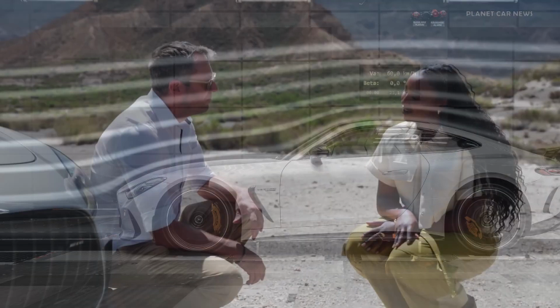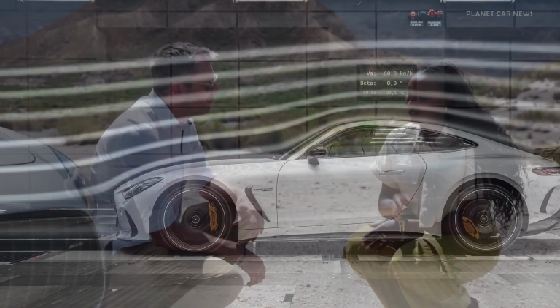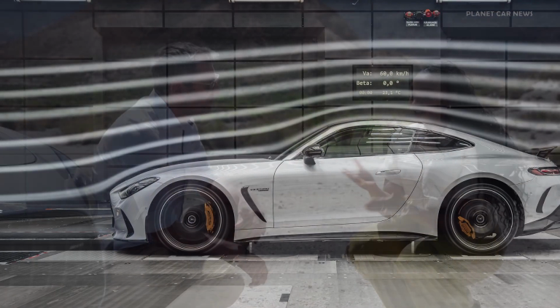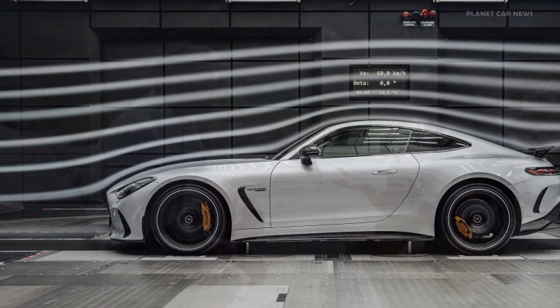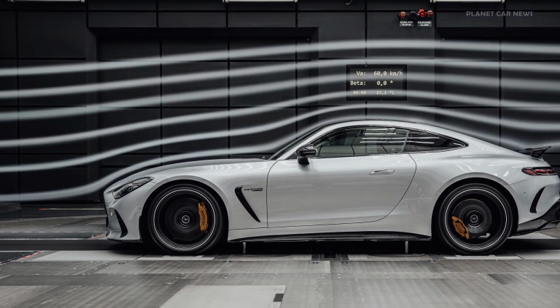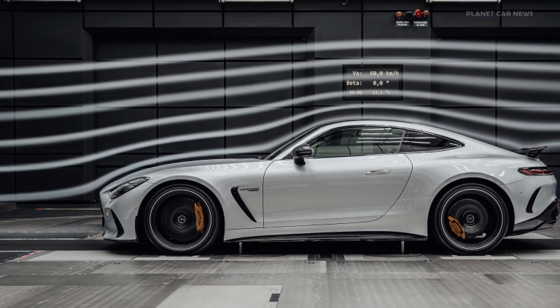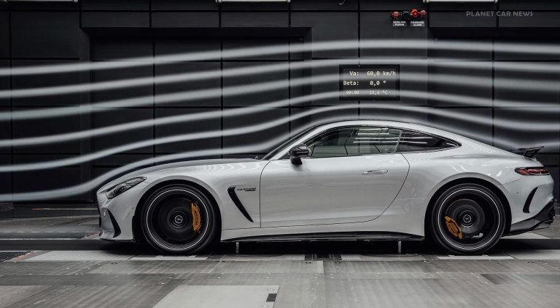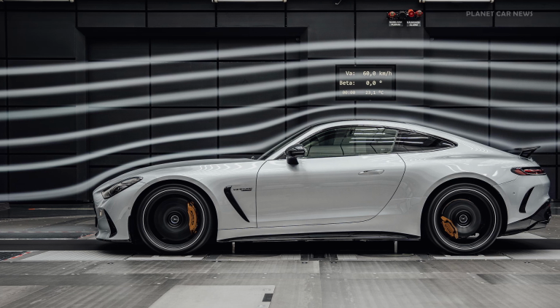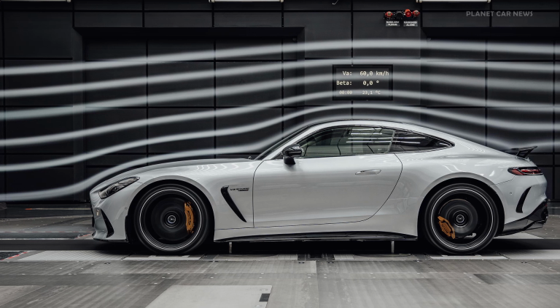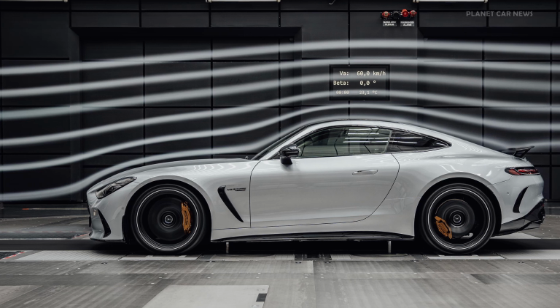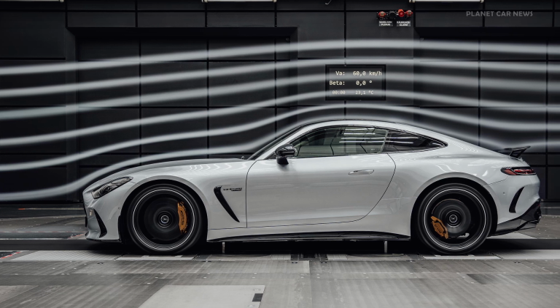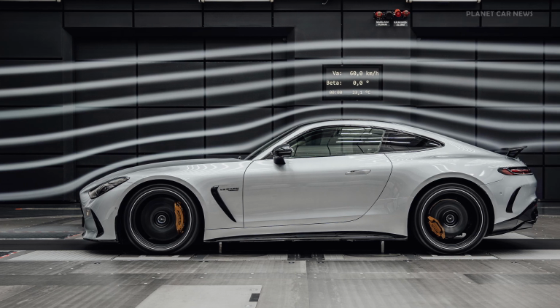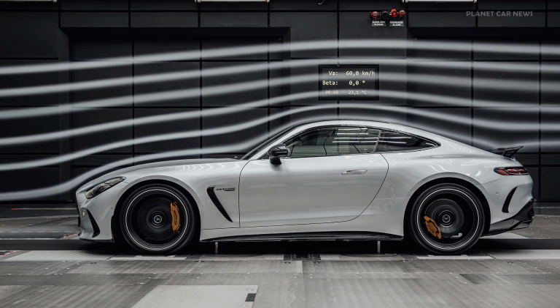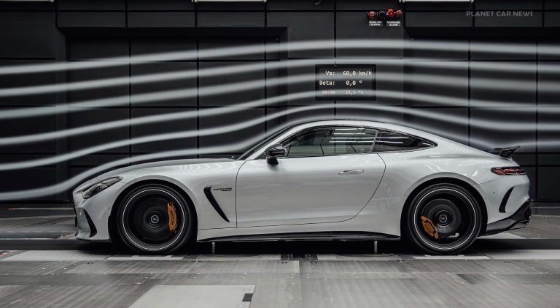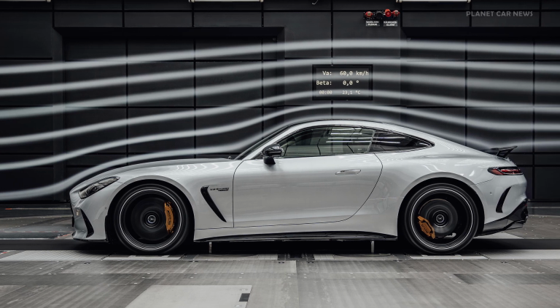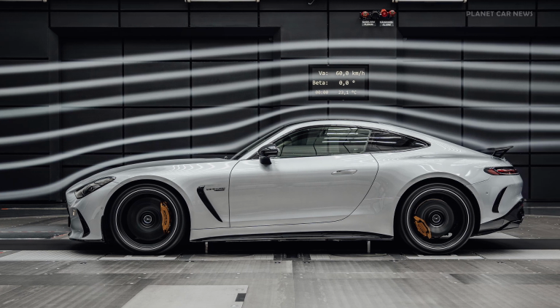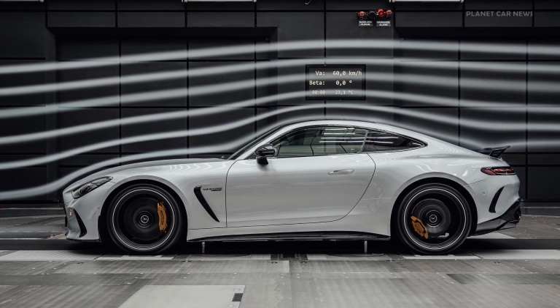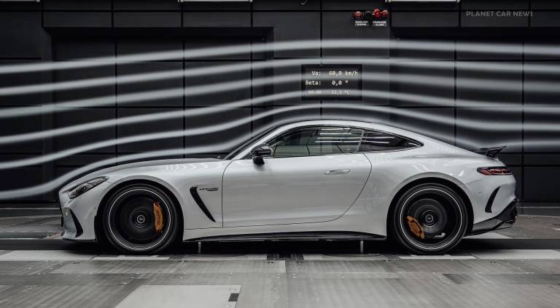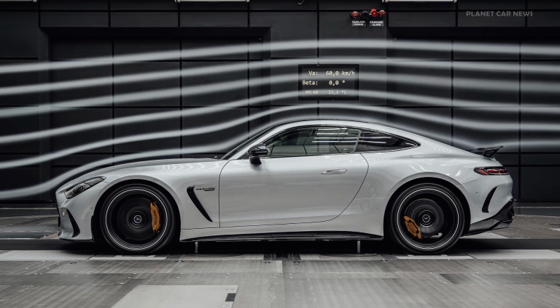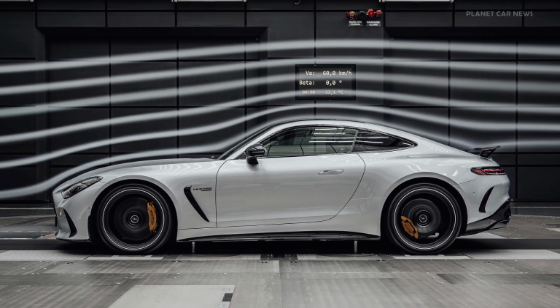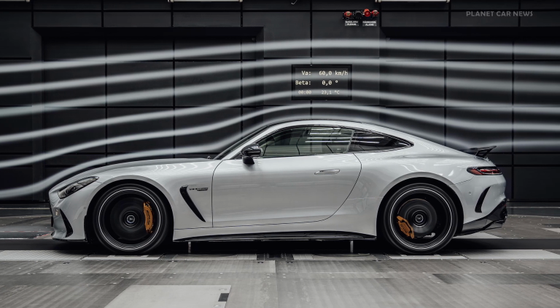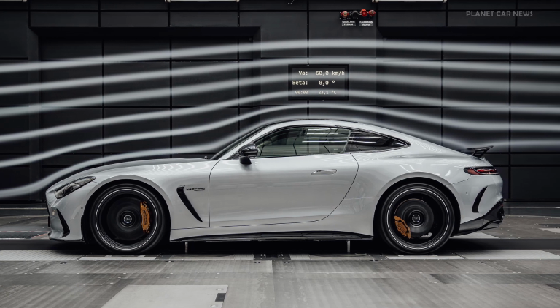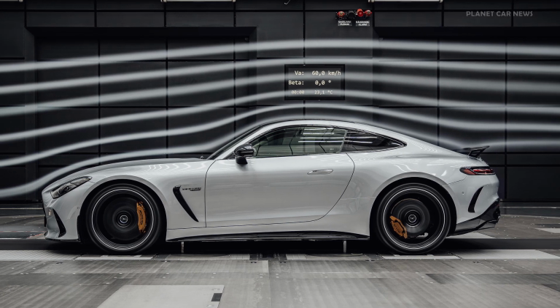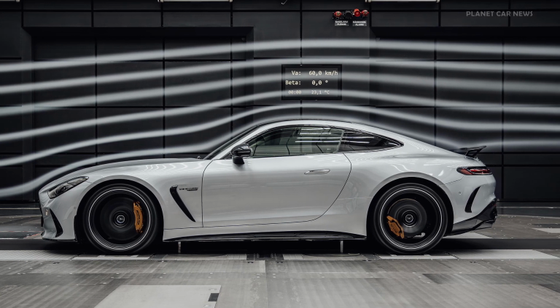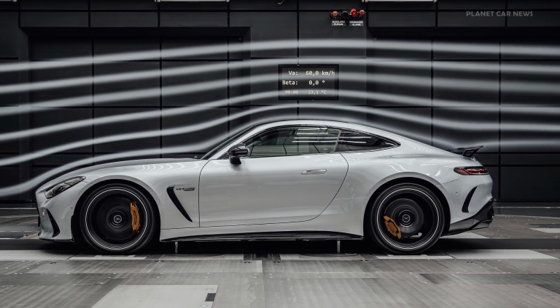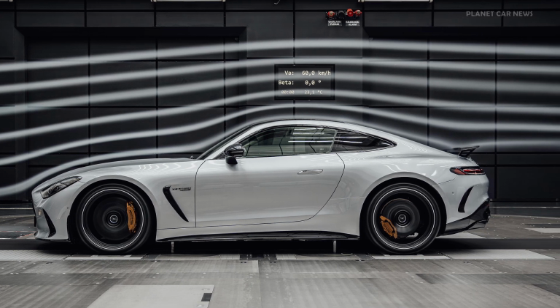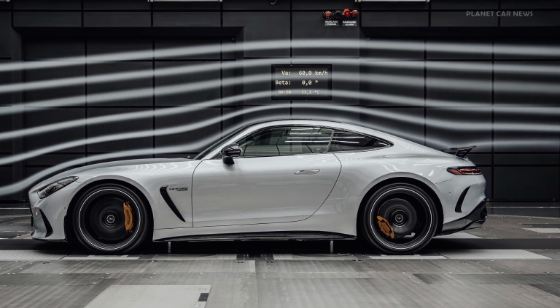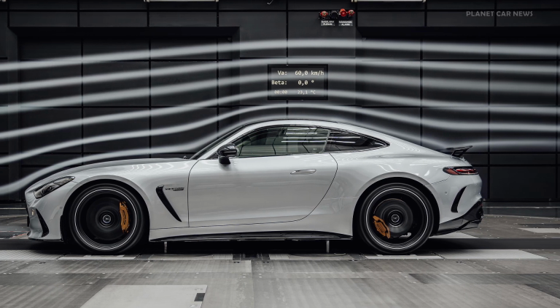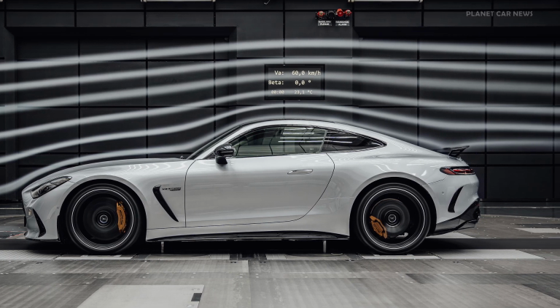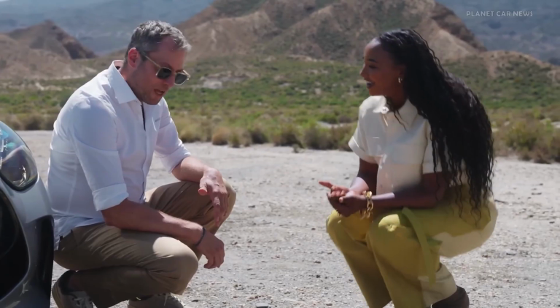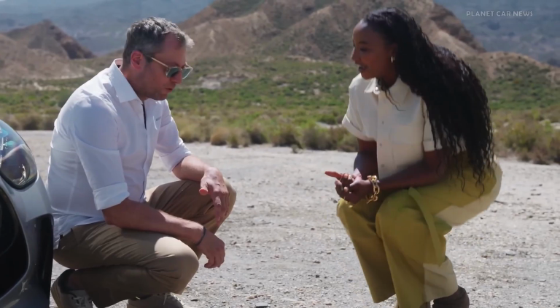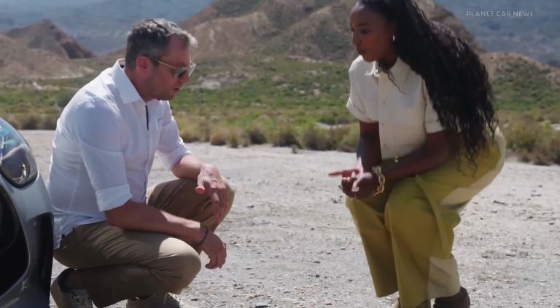So this is obviously a car that doesn't just look good, but also has incredible performance by what you say. Absolutely.